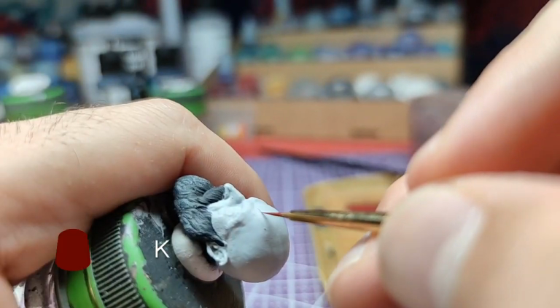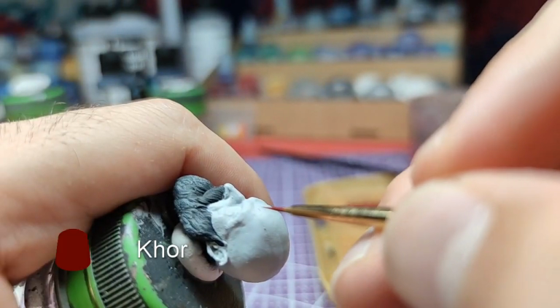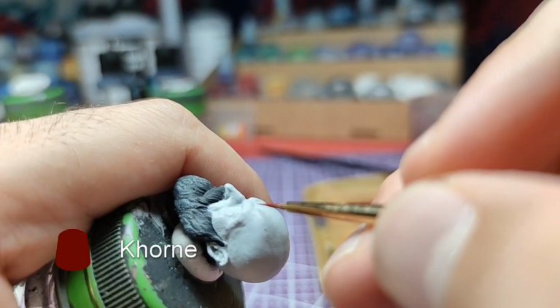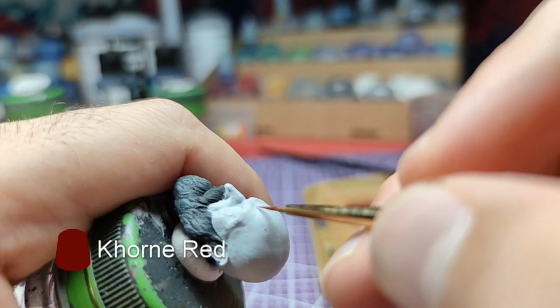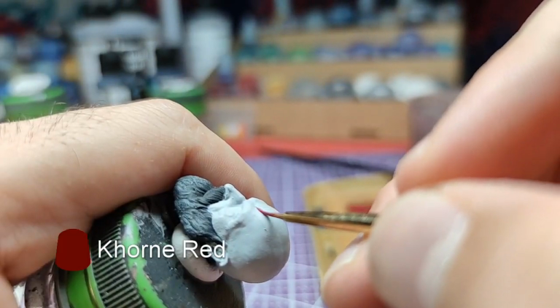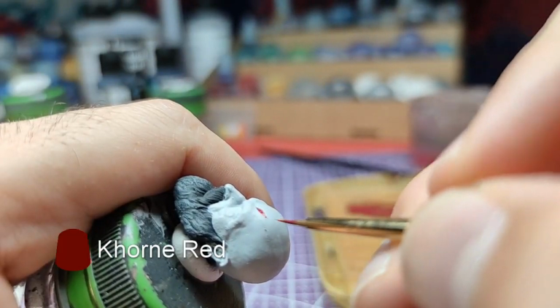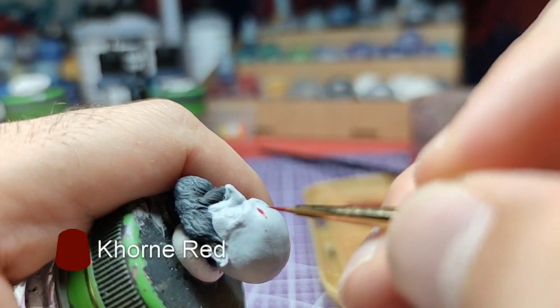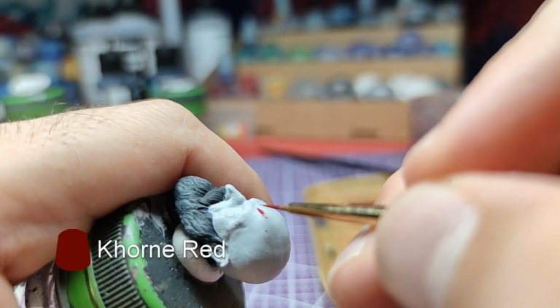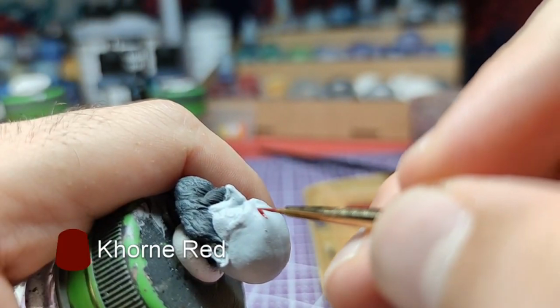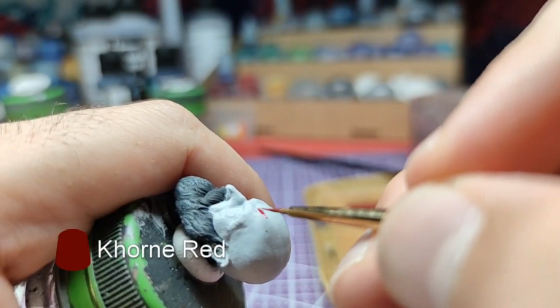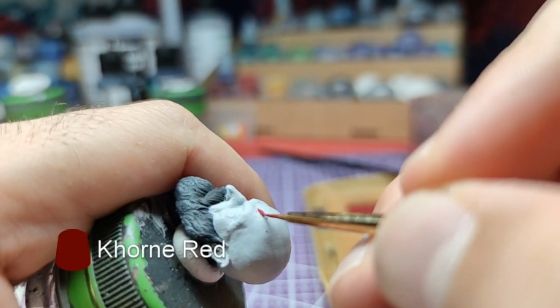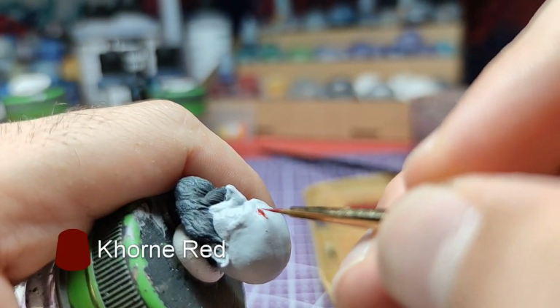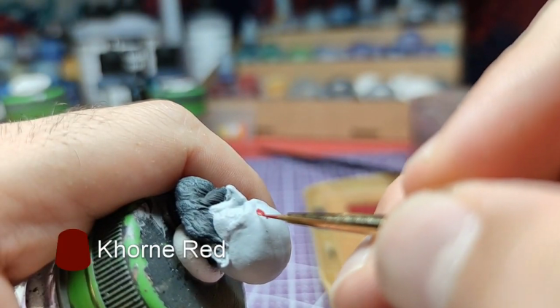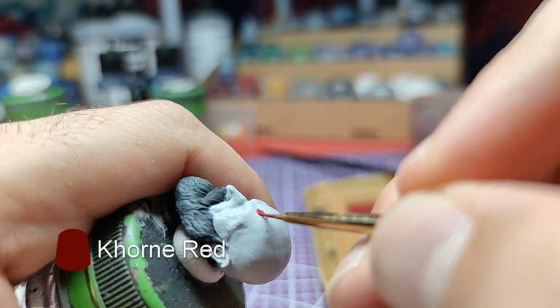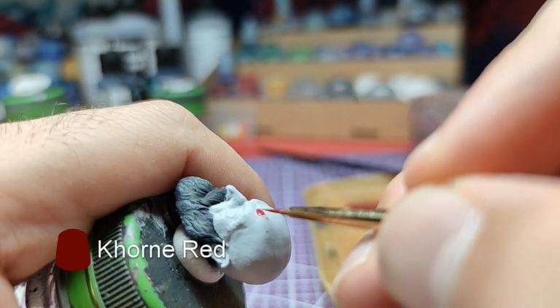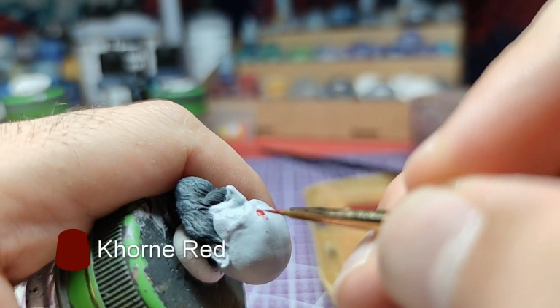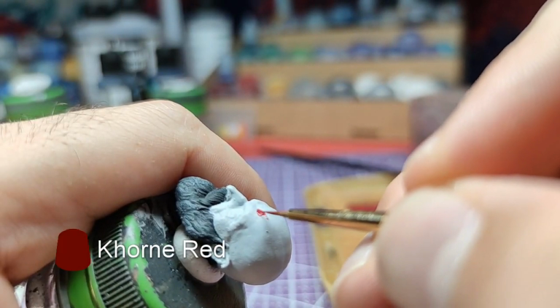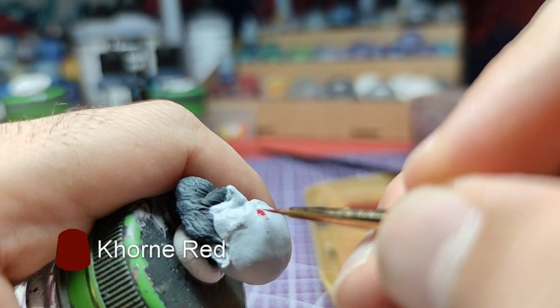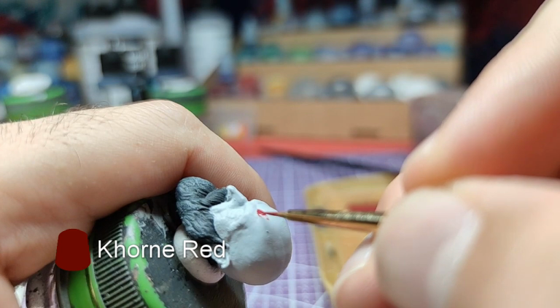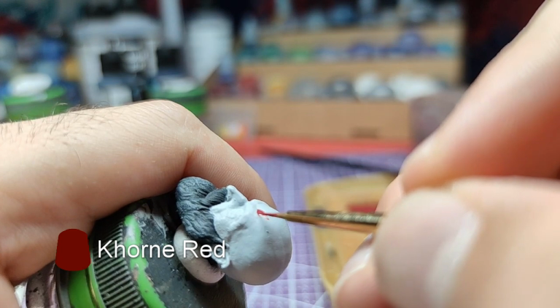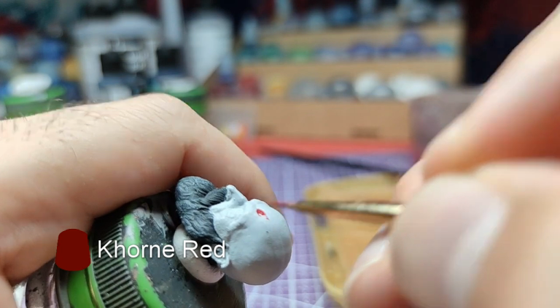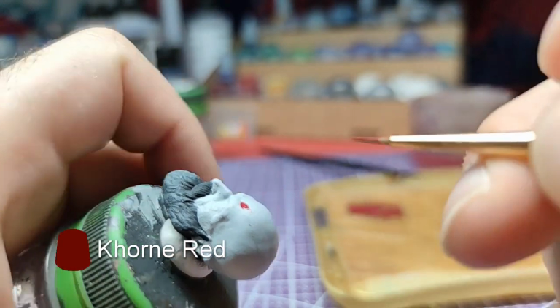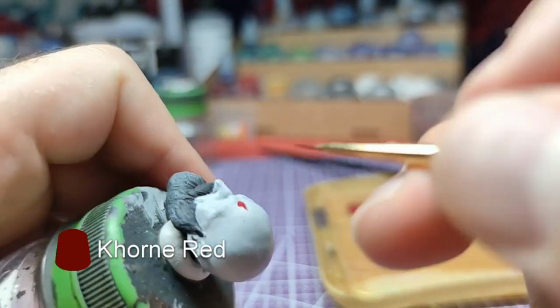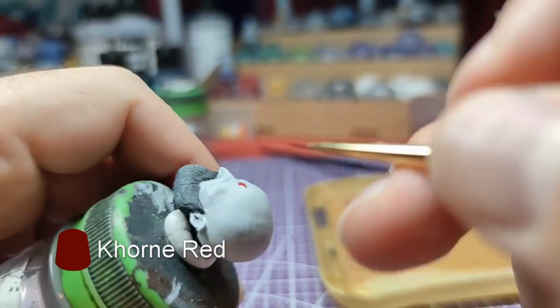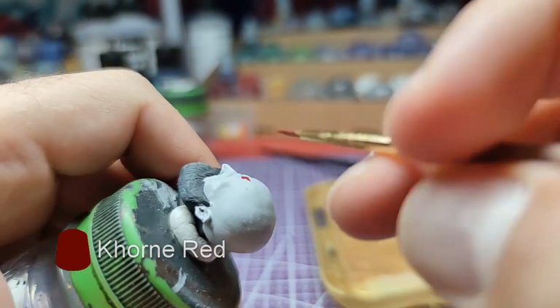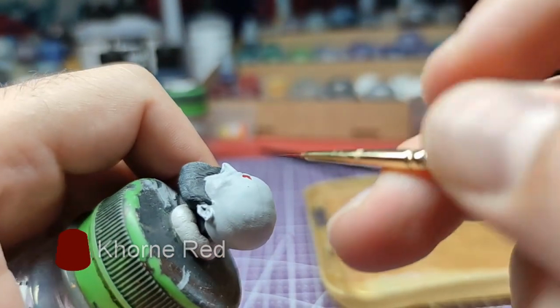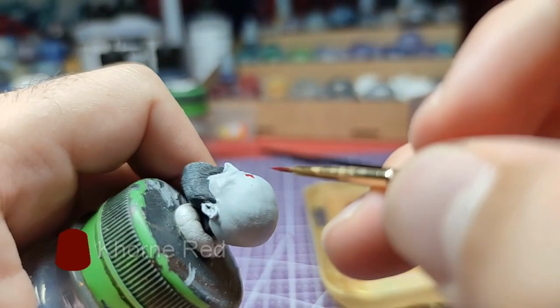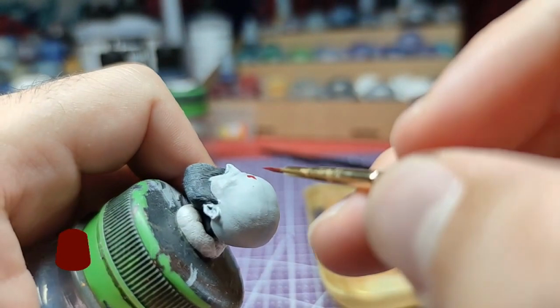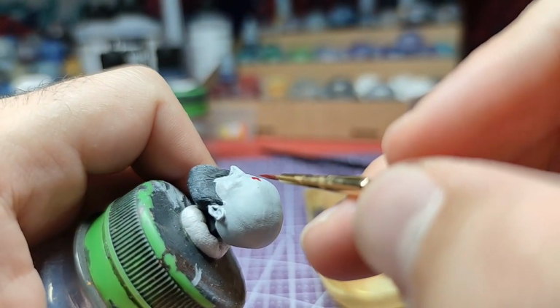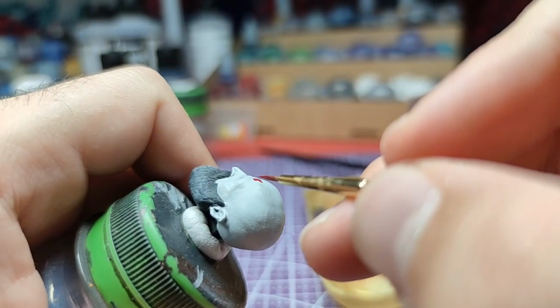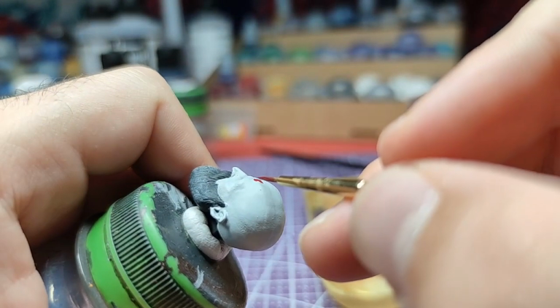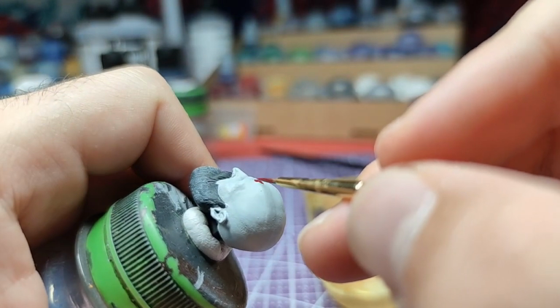Now, let's paint the tattoo on Kratos' head. We will use corn red.